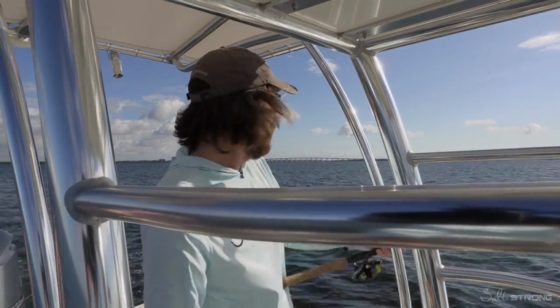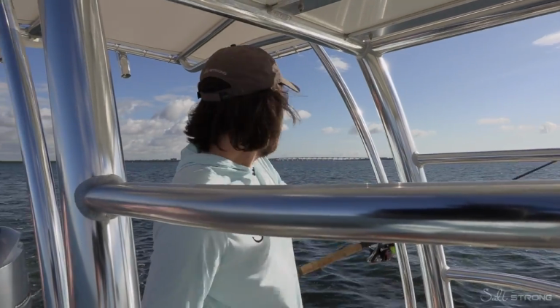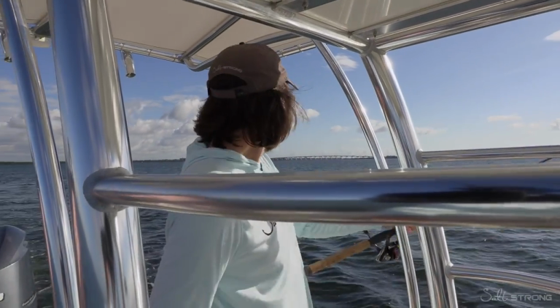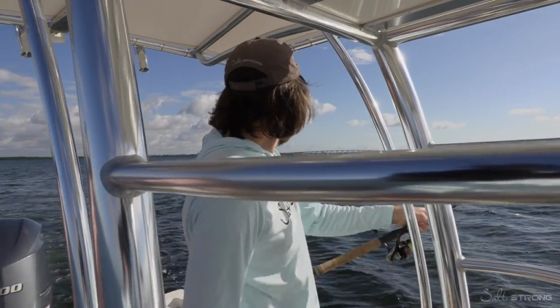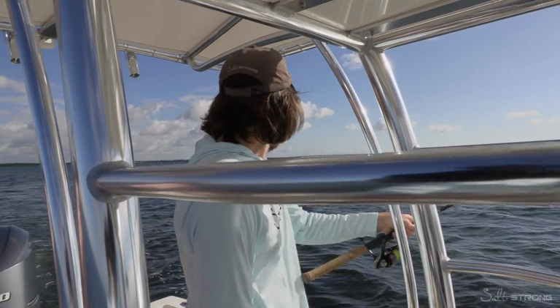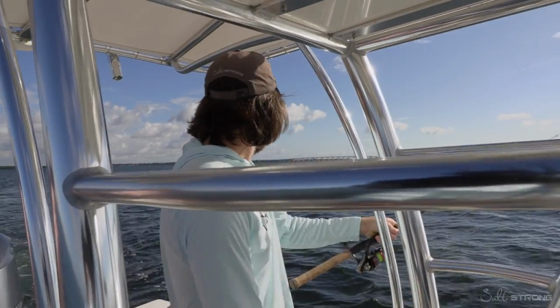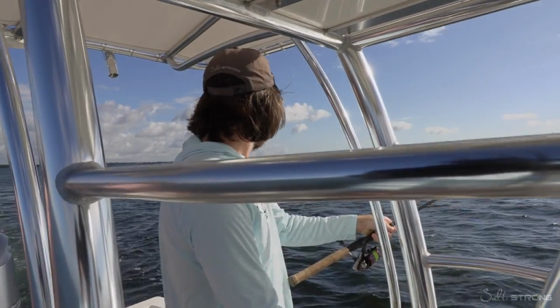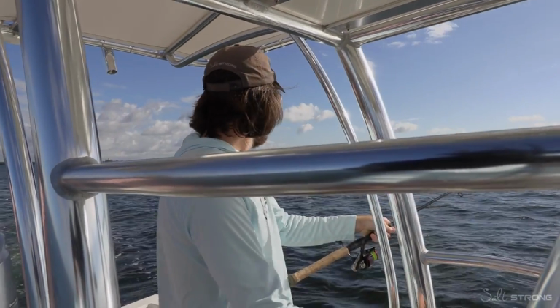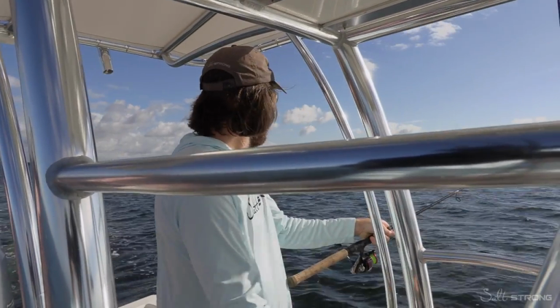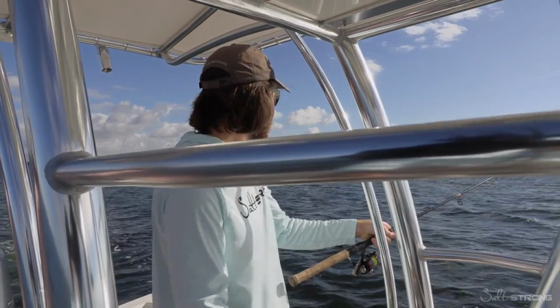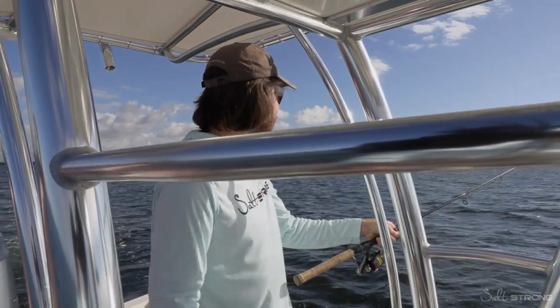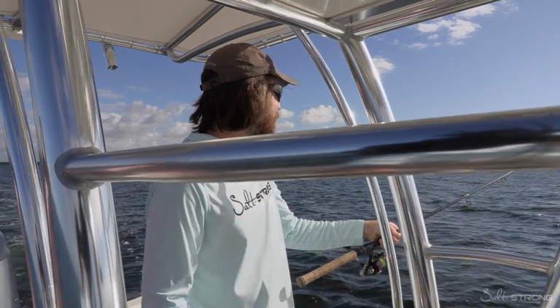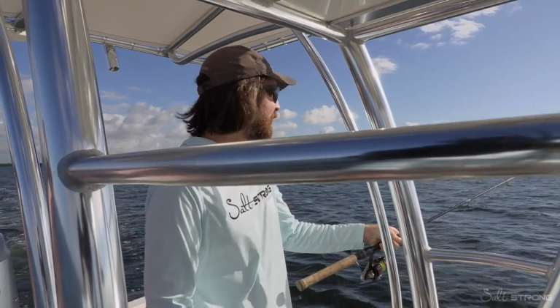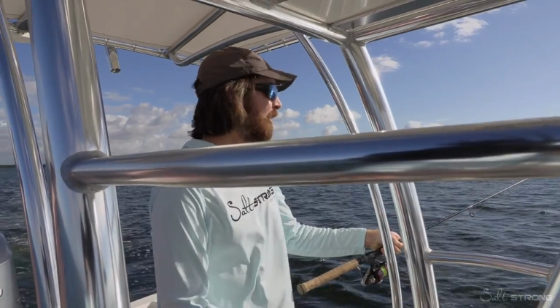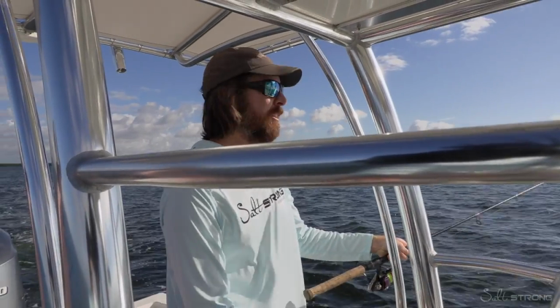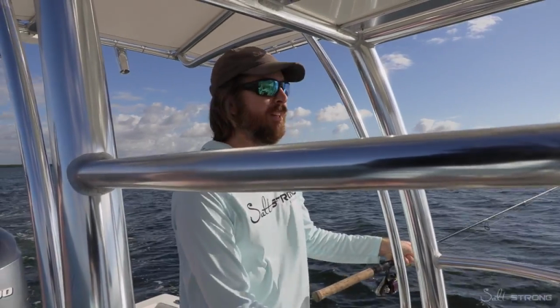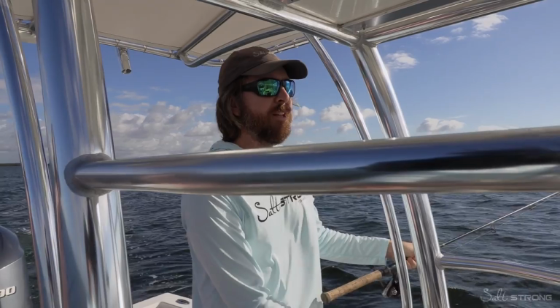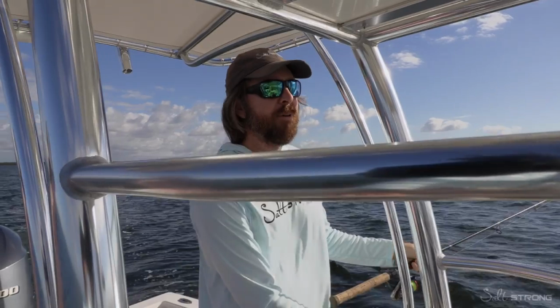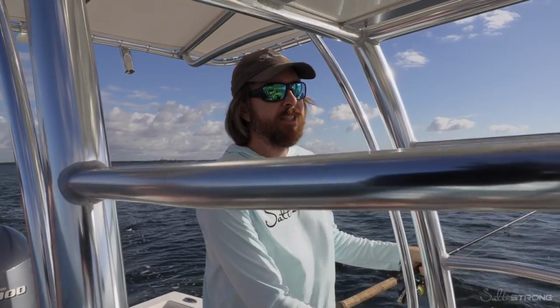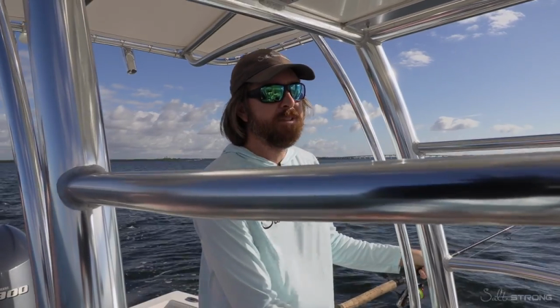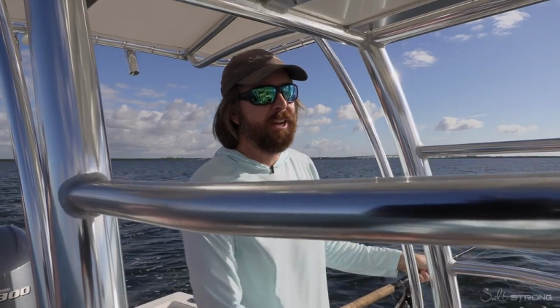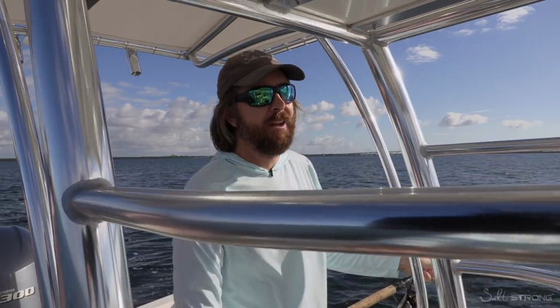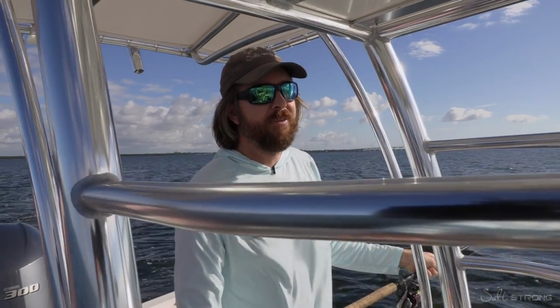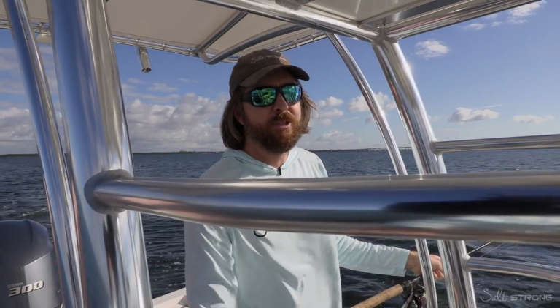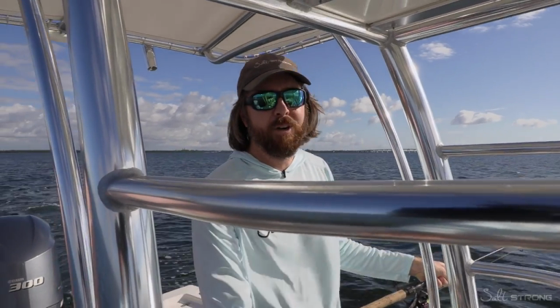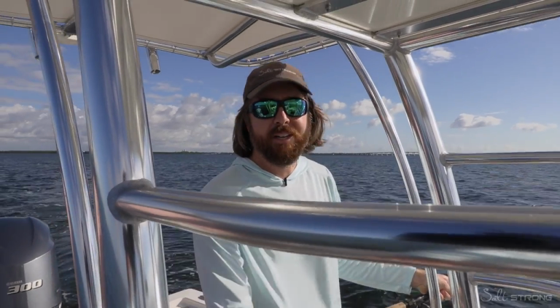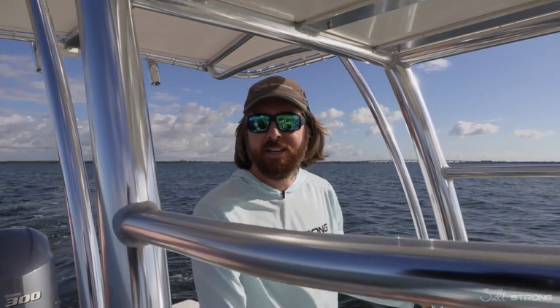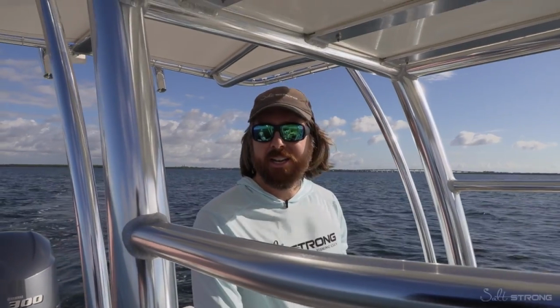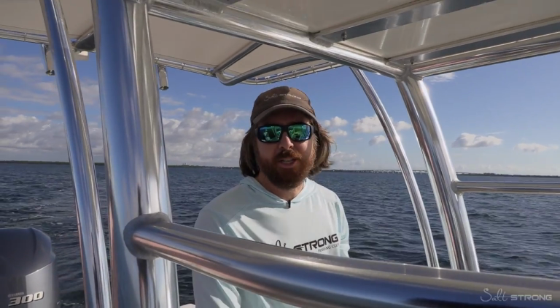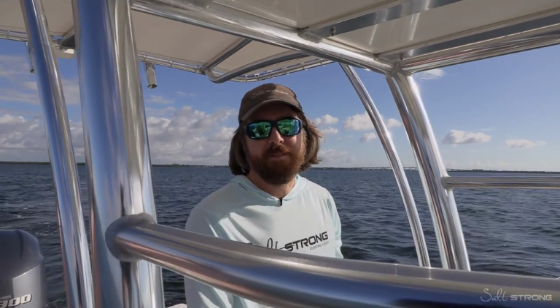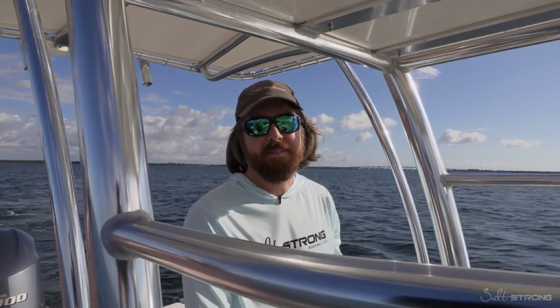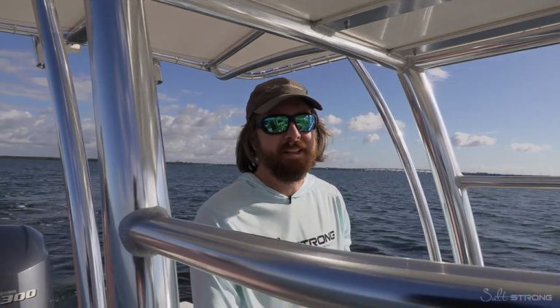We're trolling with paddle tails, Slam Shadies, on a quarter-ounce jig head. Whatever is there is going to eat. I just had a hit — got thumped pretty good. This is where you can catch a little bit of everything.